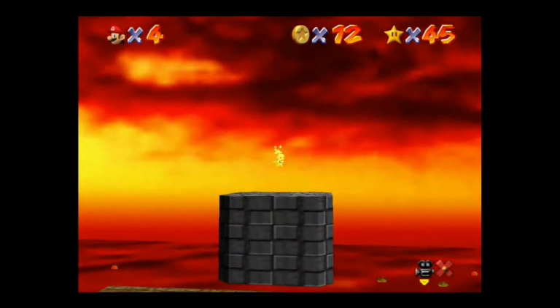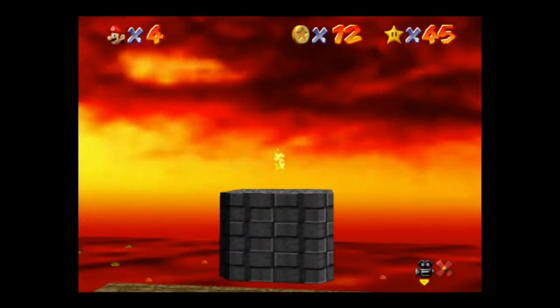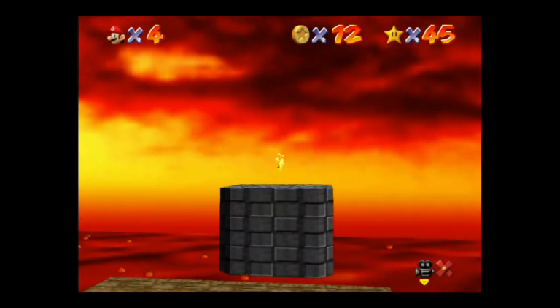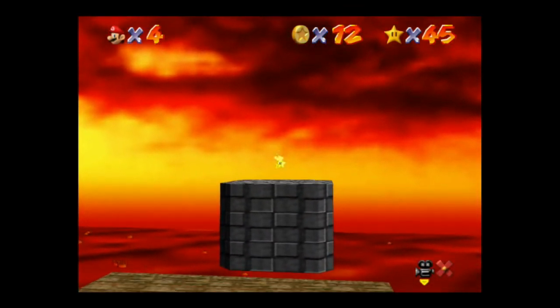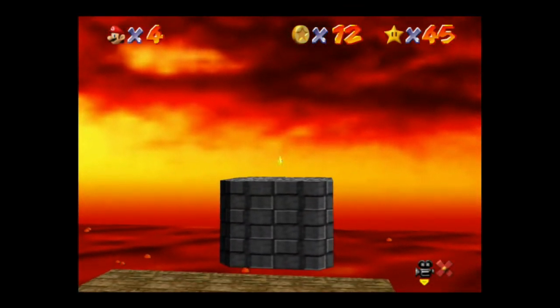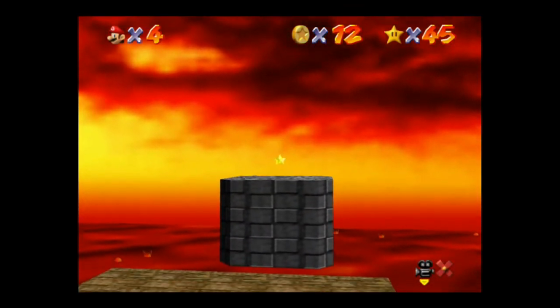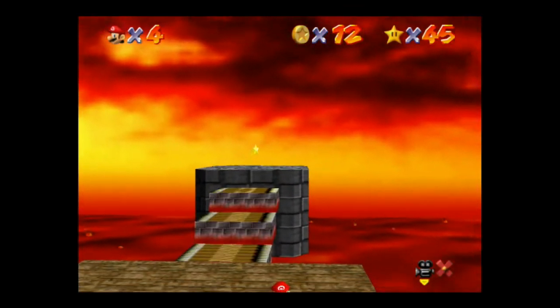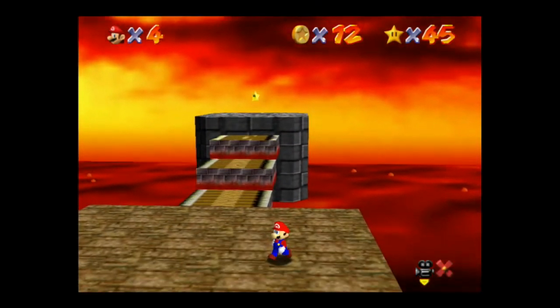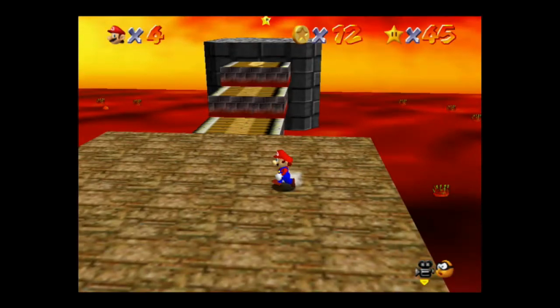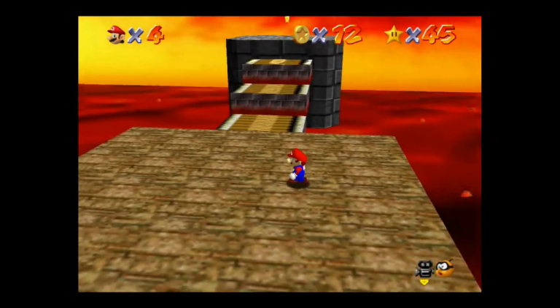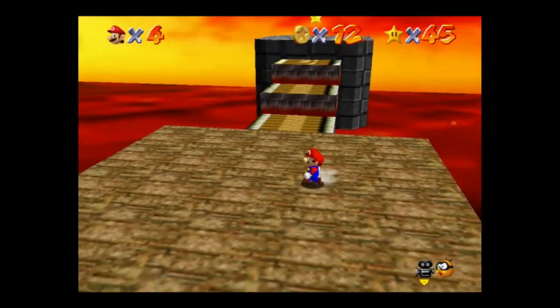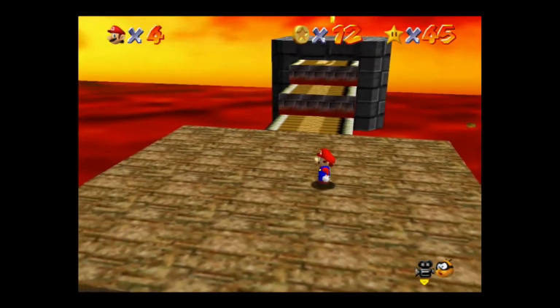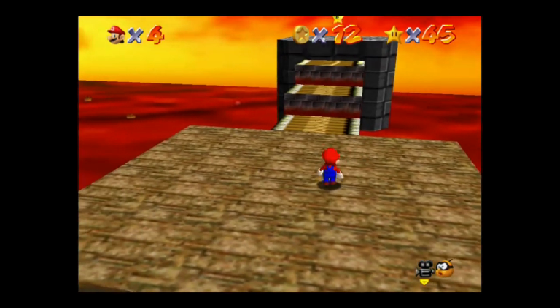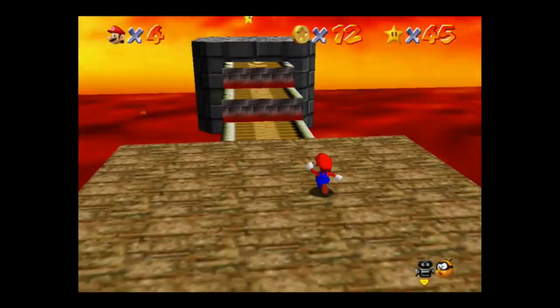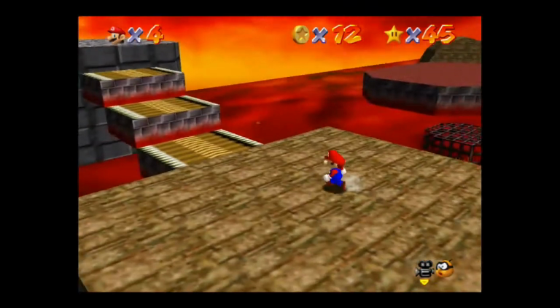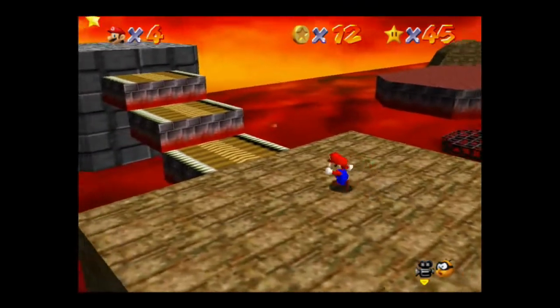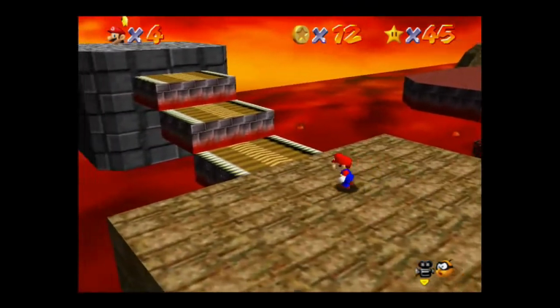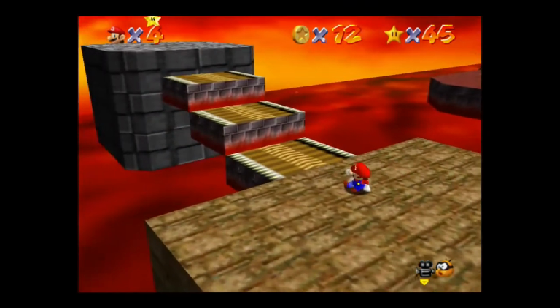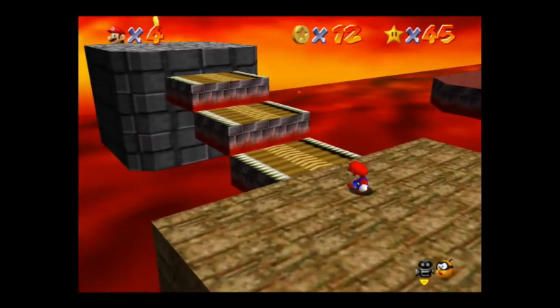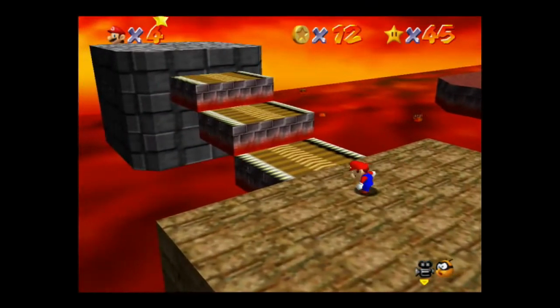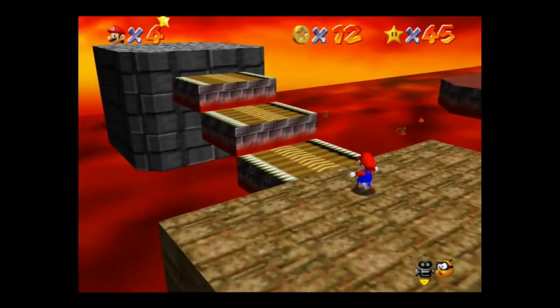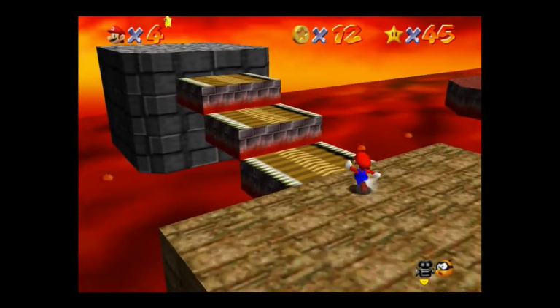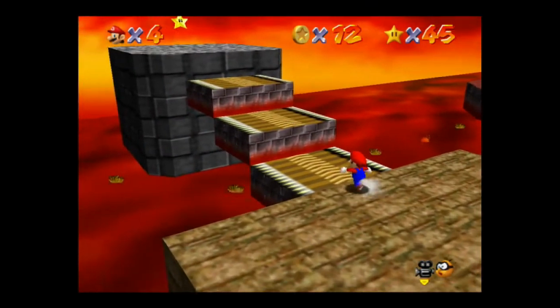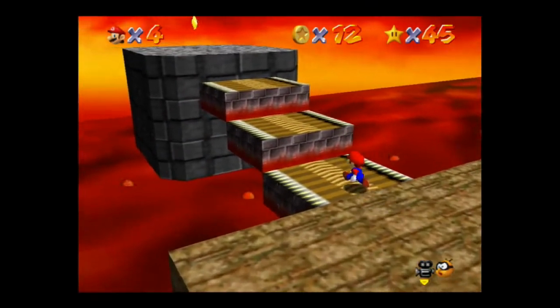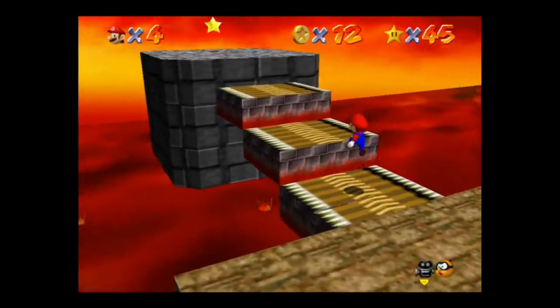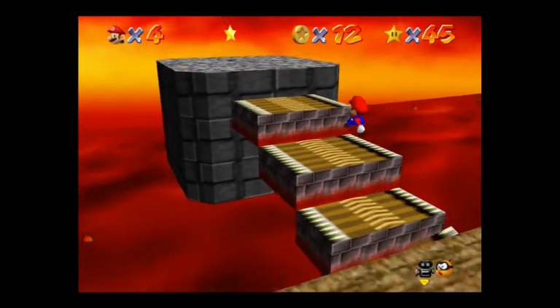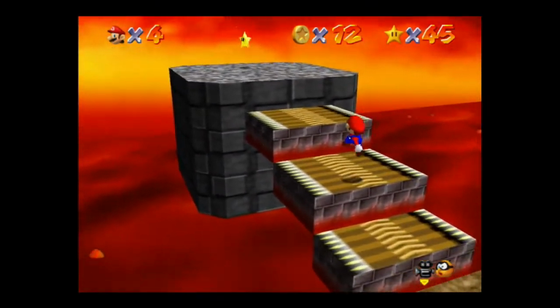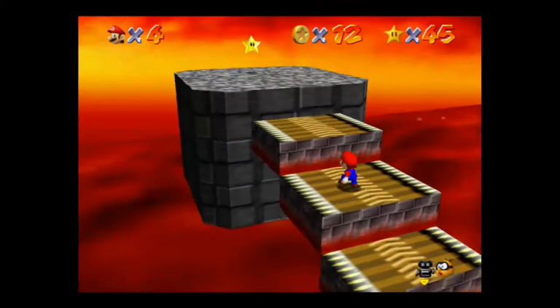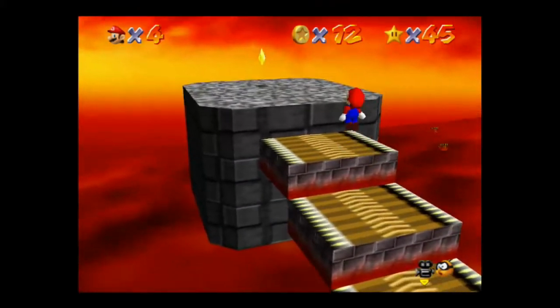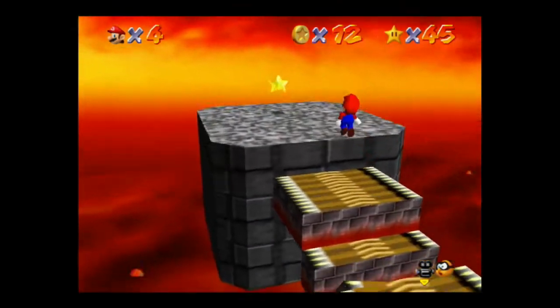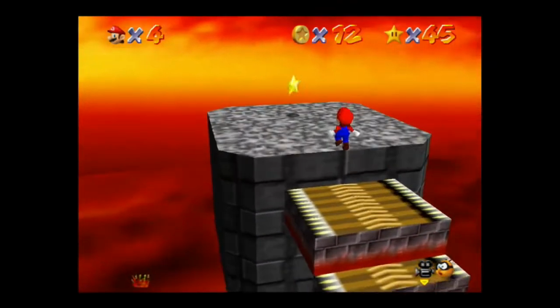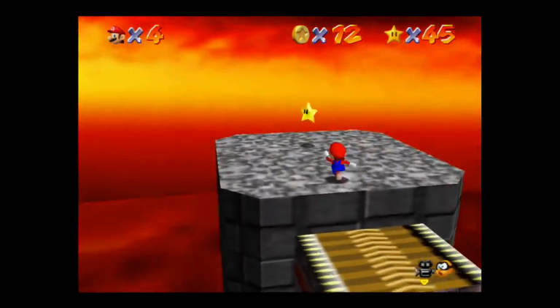The star spawns up there and it will give you some stairs that you've got to go across, but you've got to be quick because they will collapse.